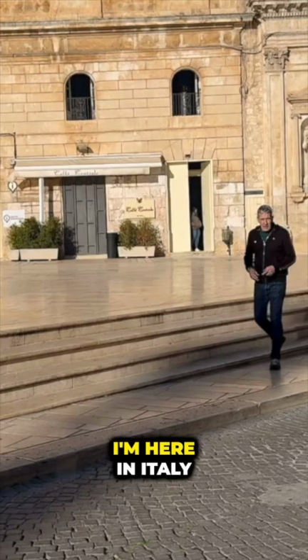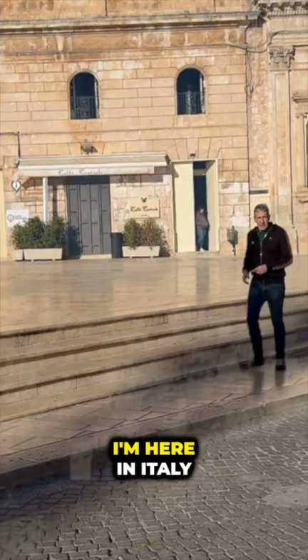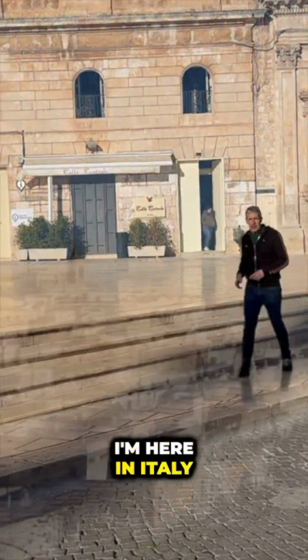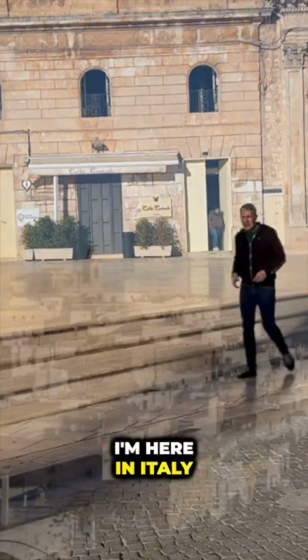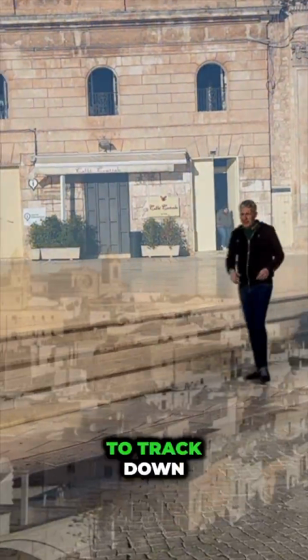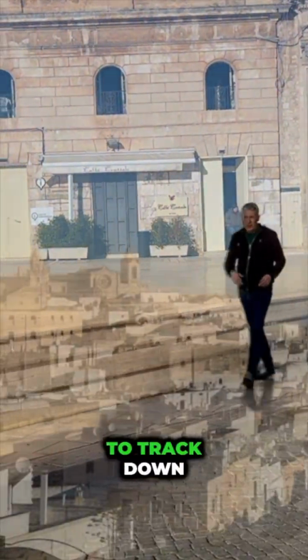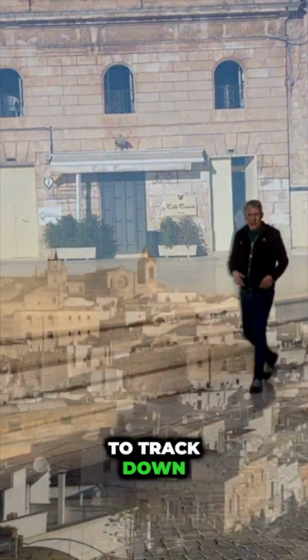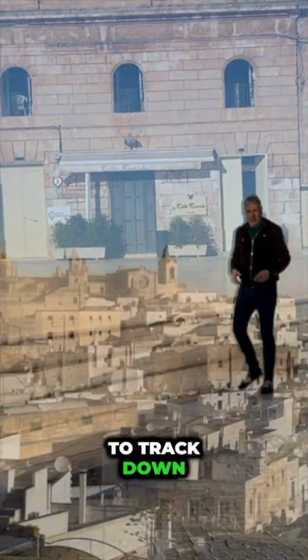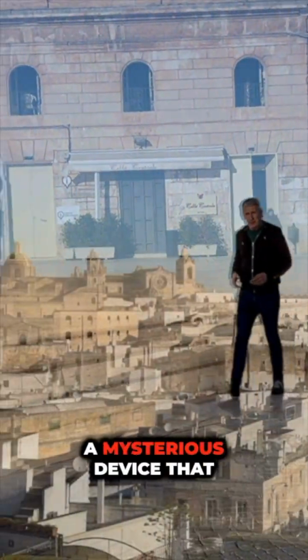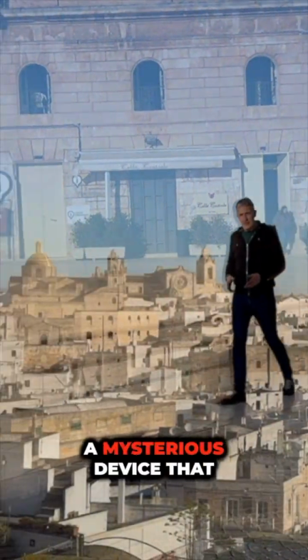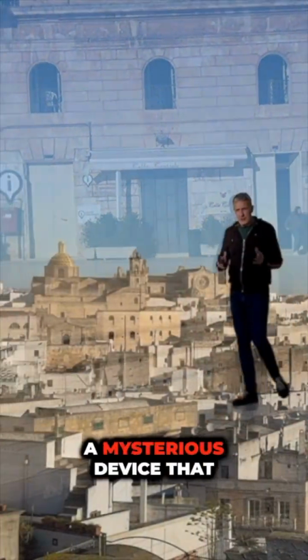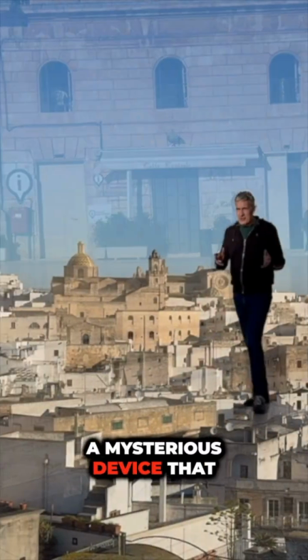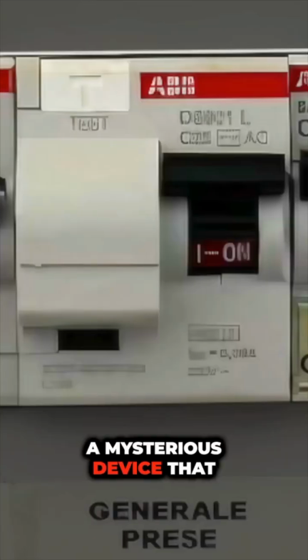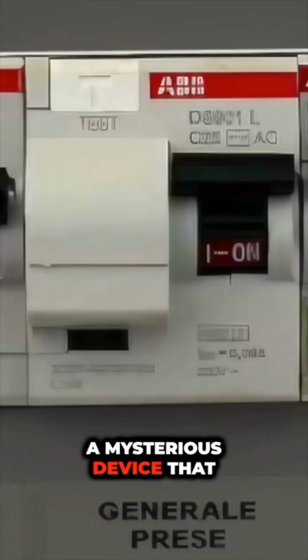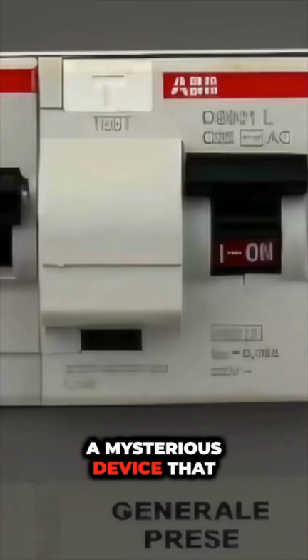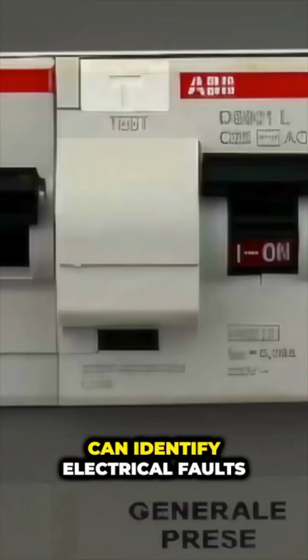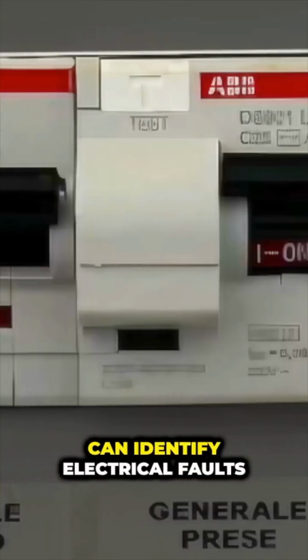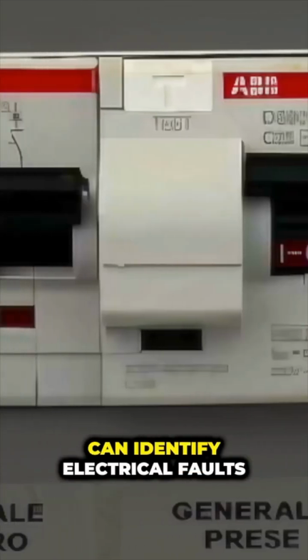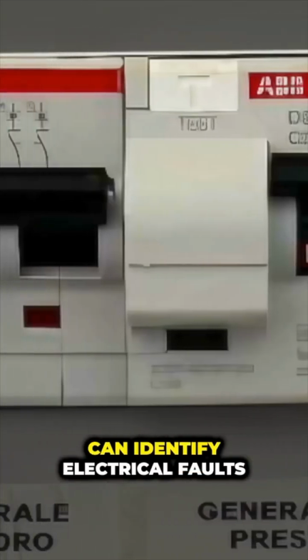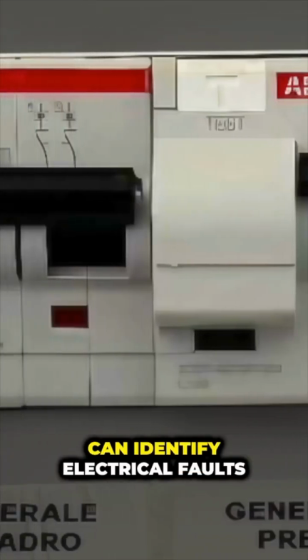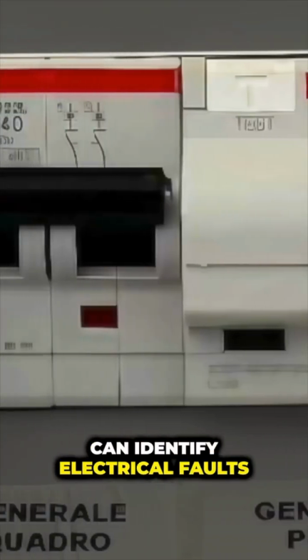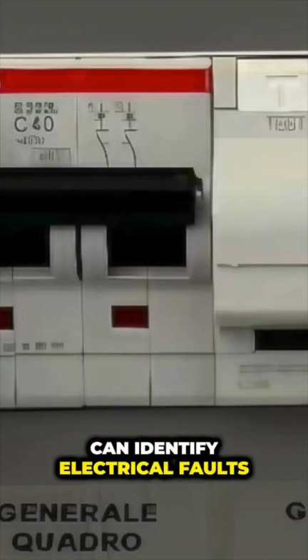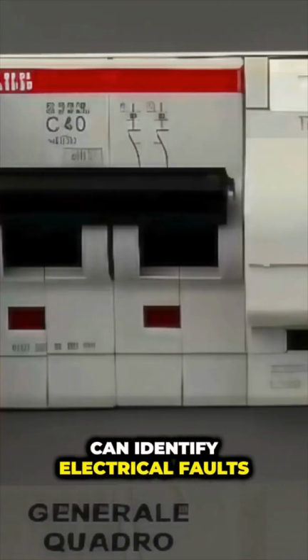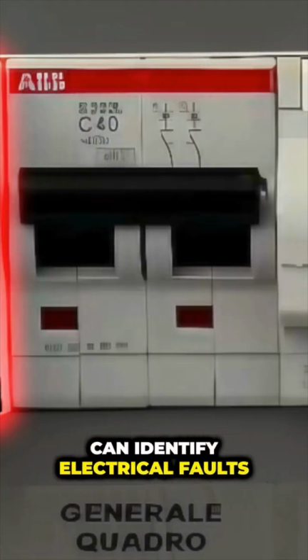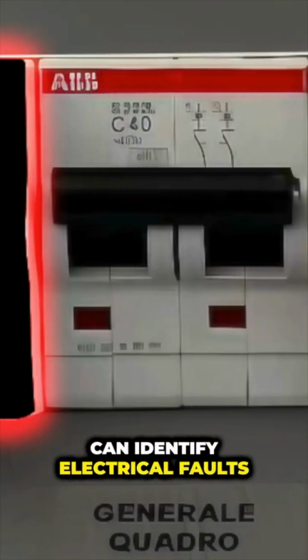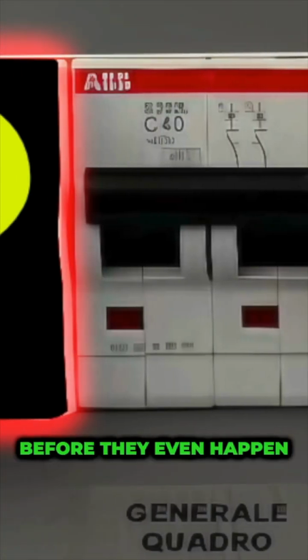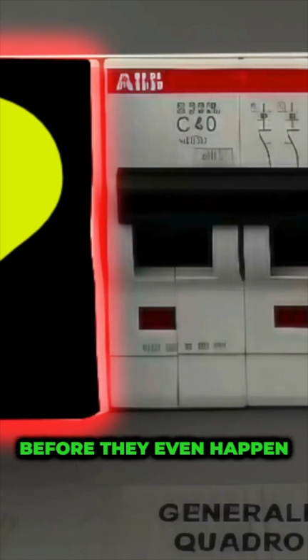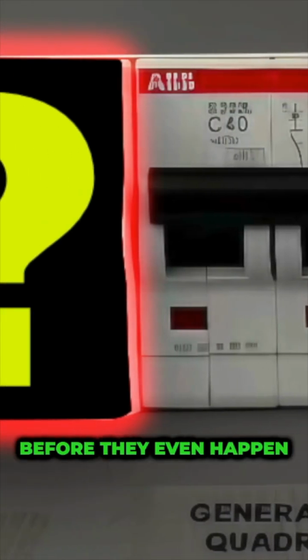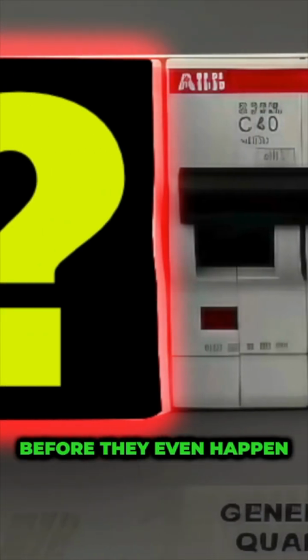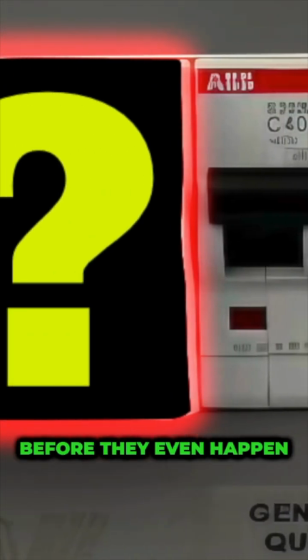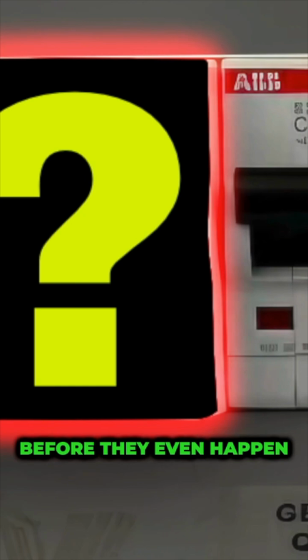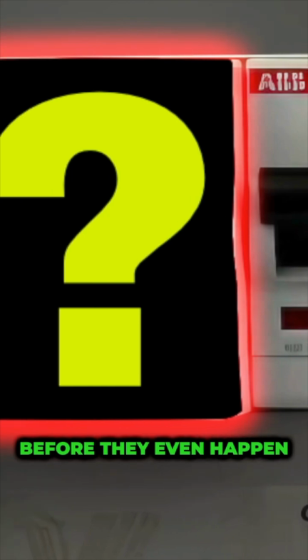I'm here in Italy to track down a mysterious device that can identify electrical faults before they even happen.